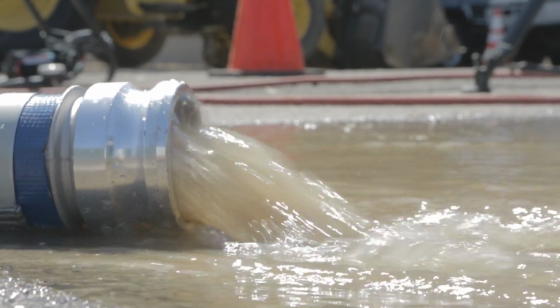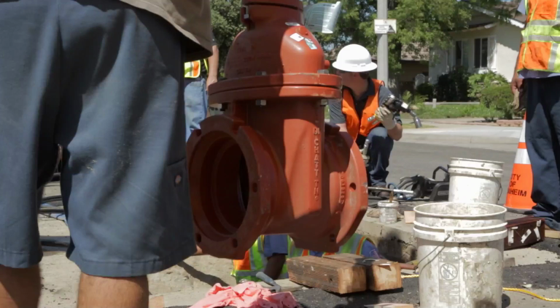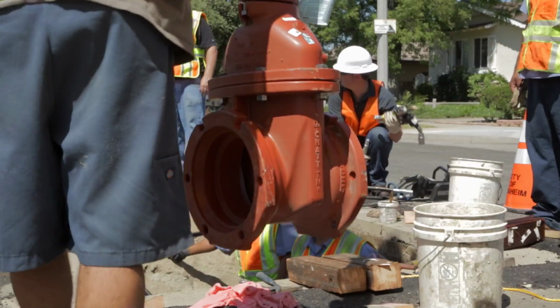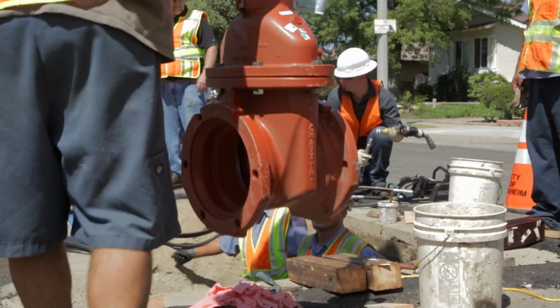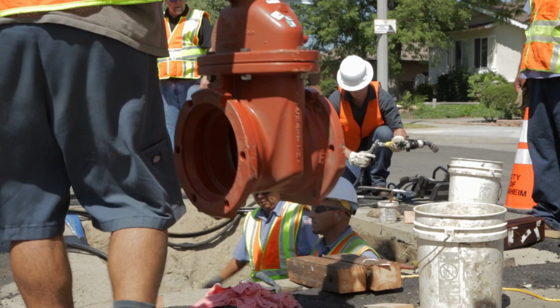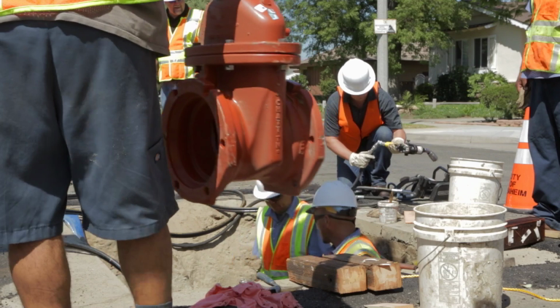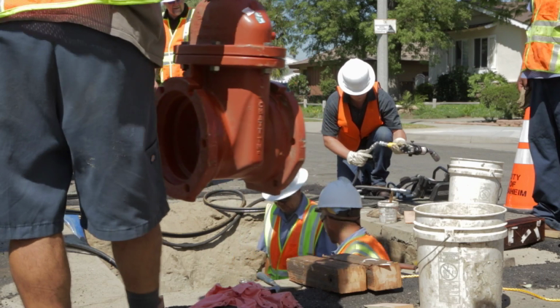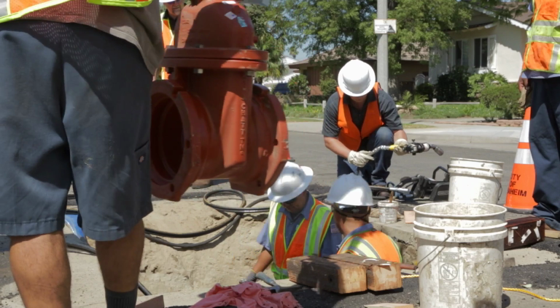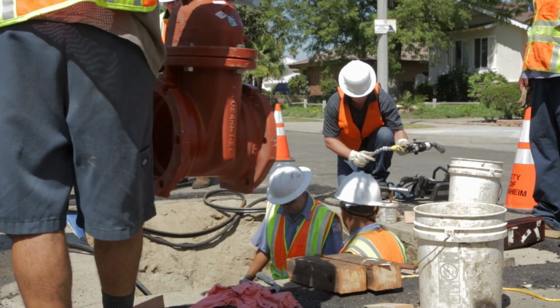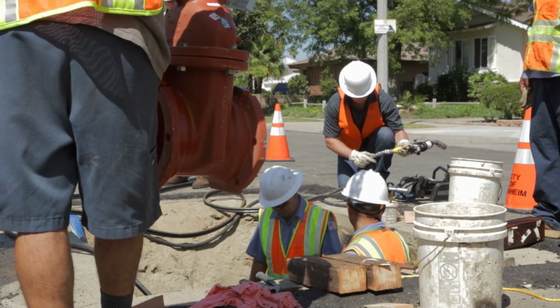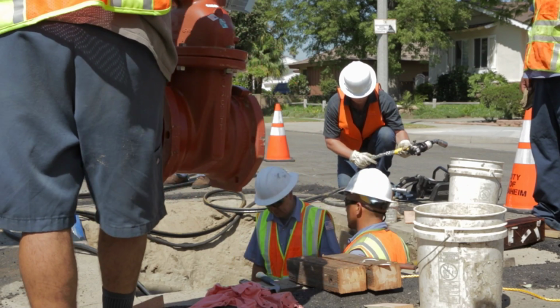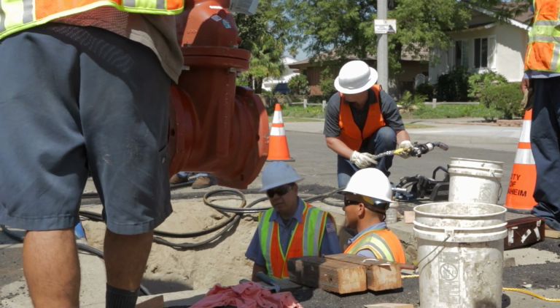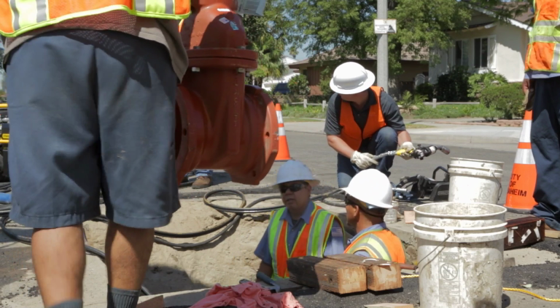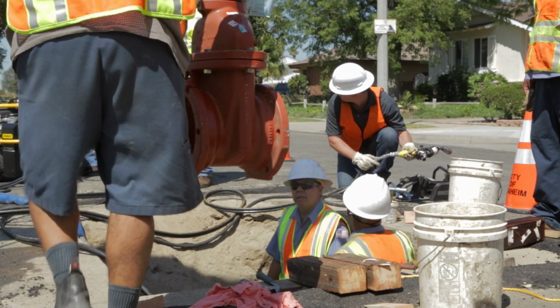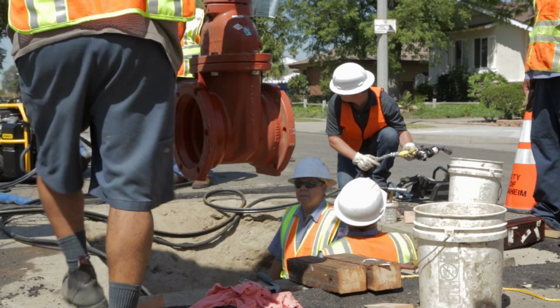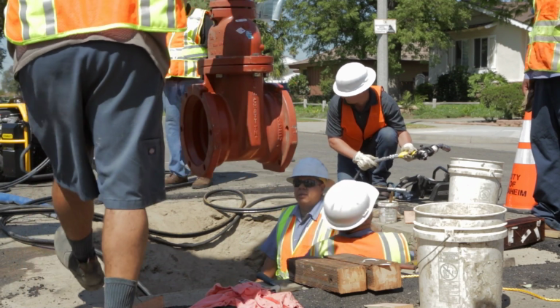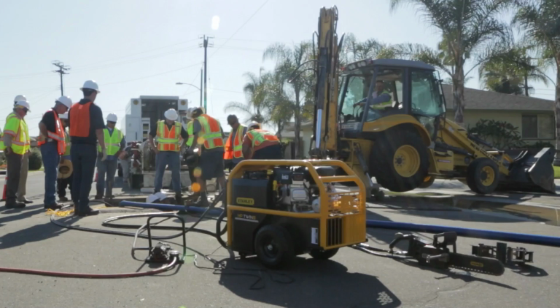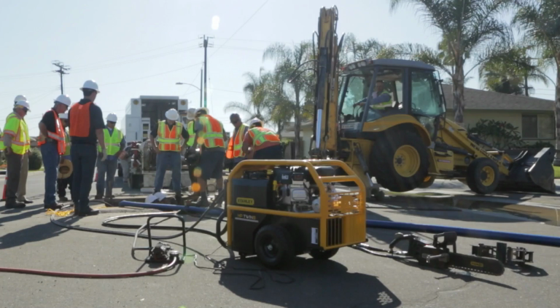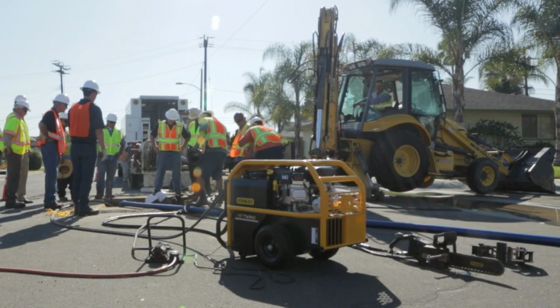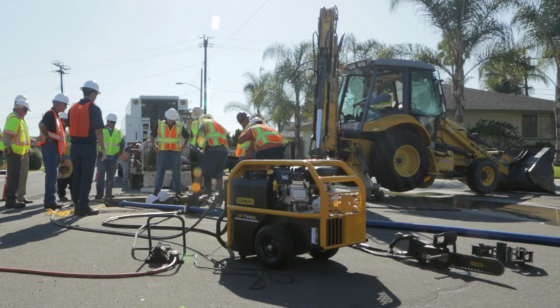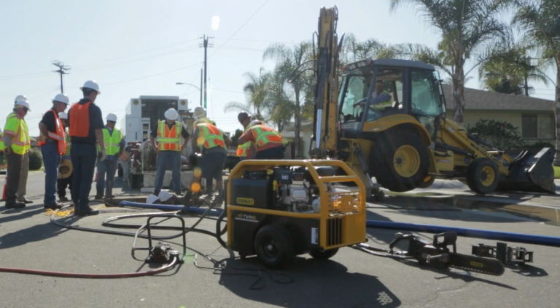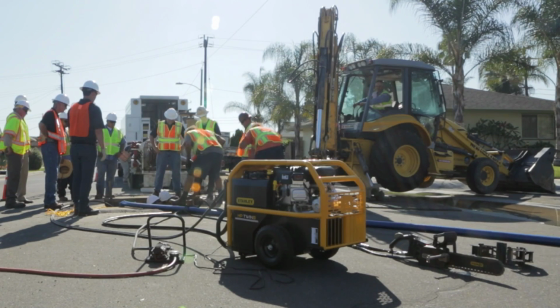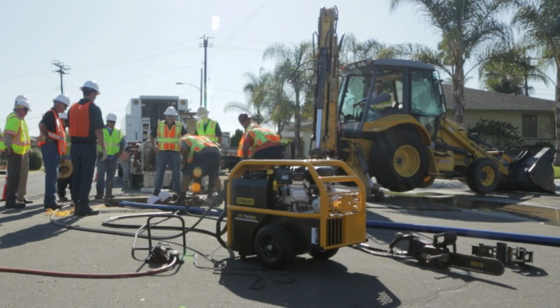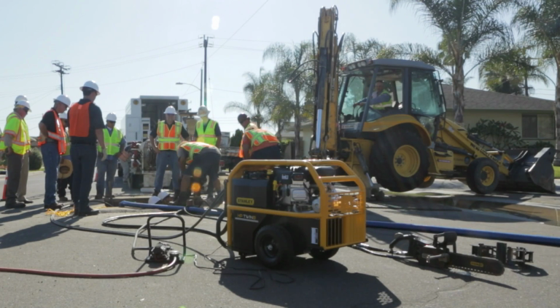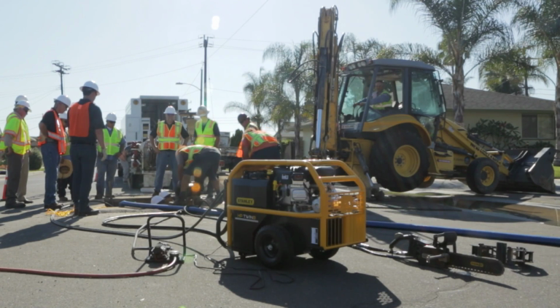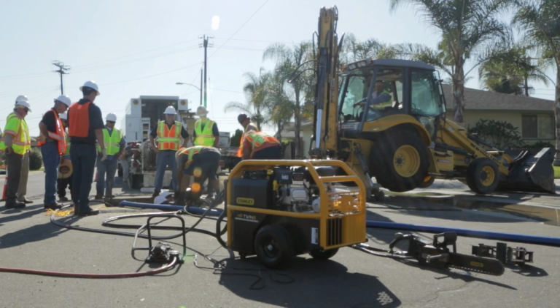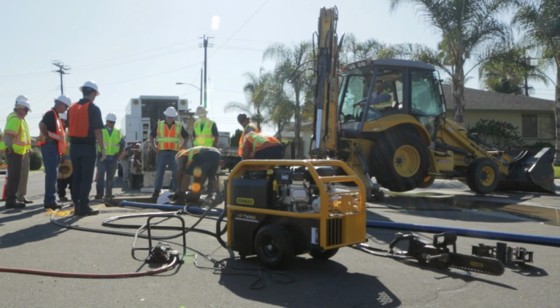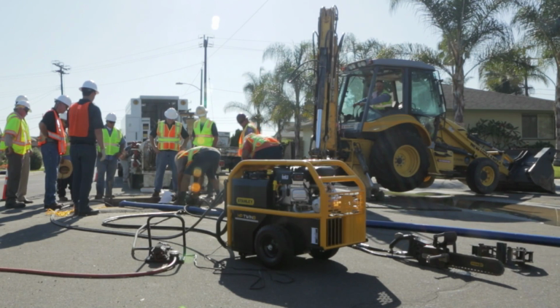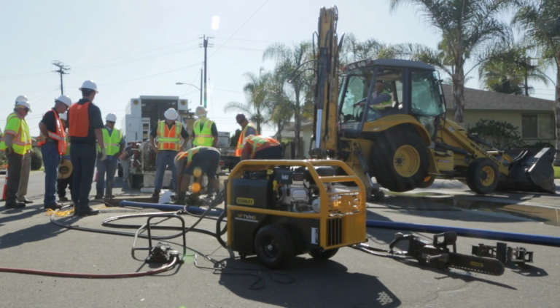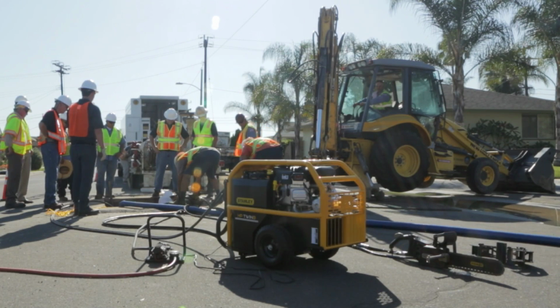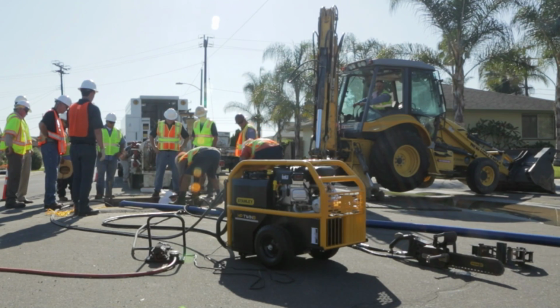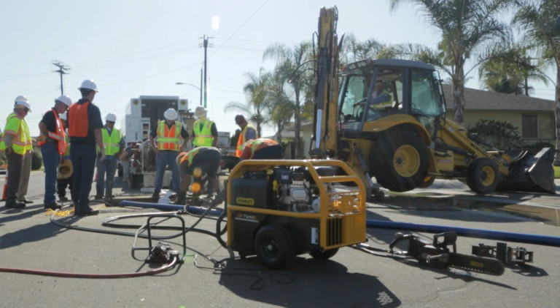The next time you service a water main break, trust Stanley Hydraulic Tools to get the job done right.